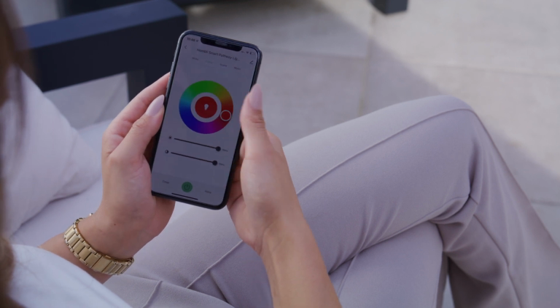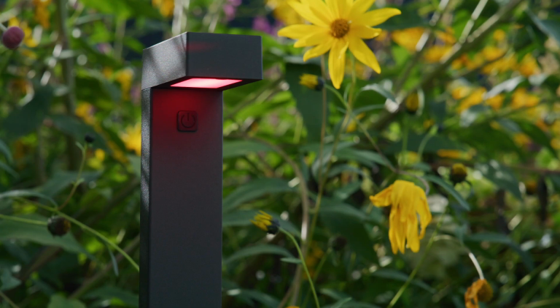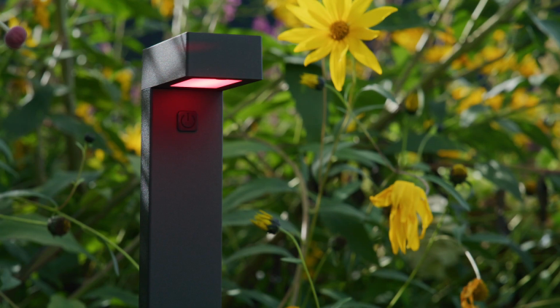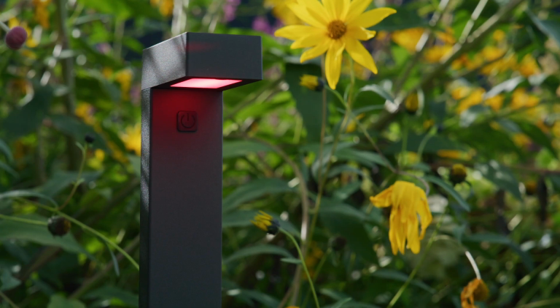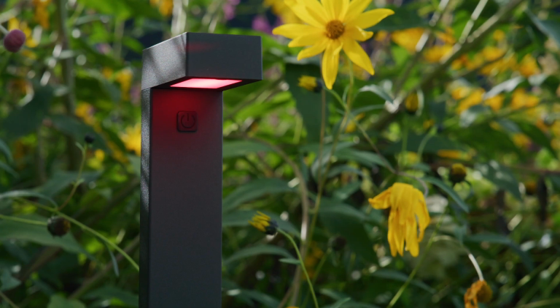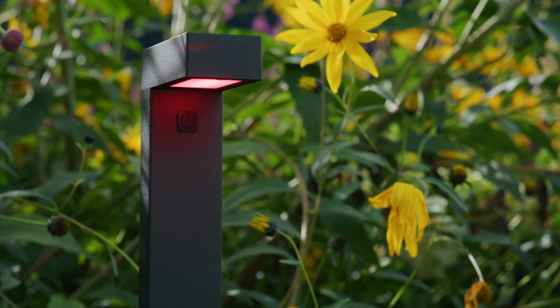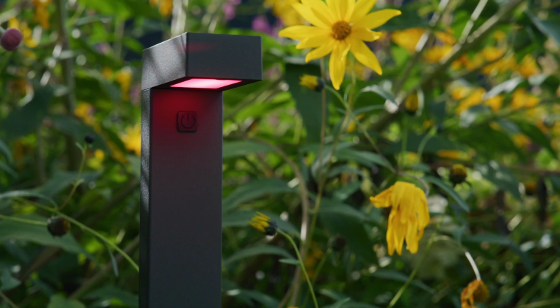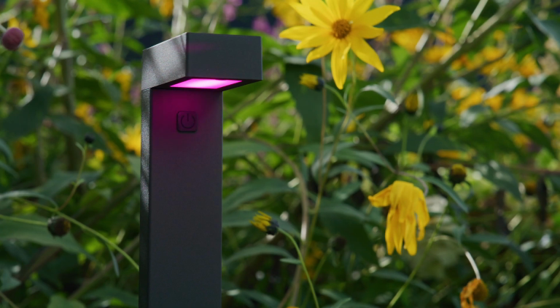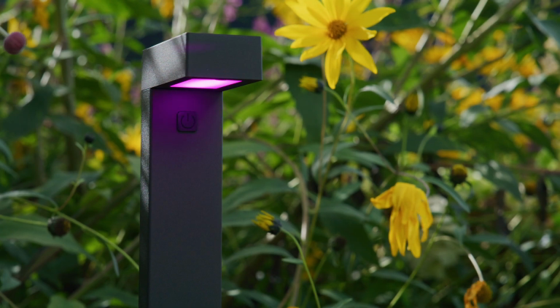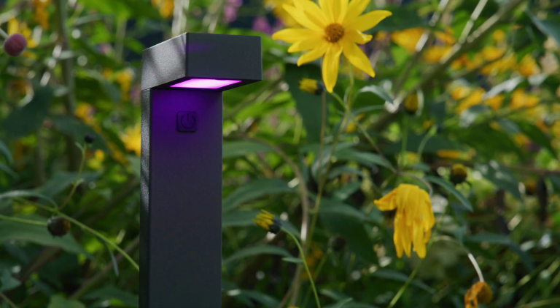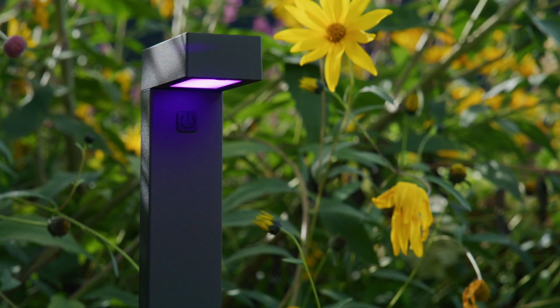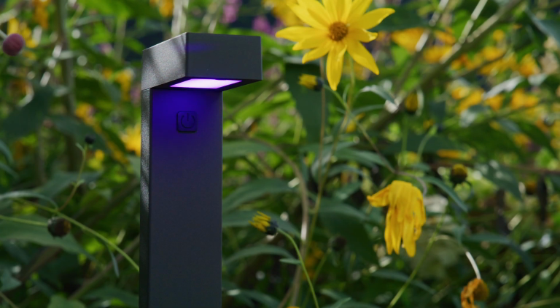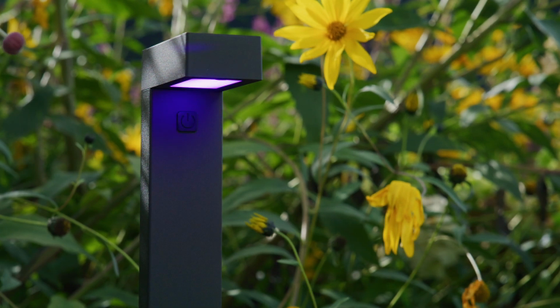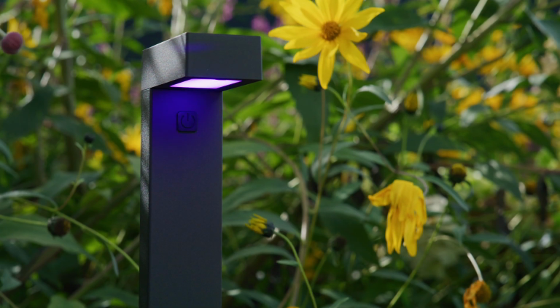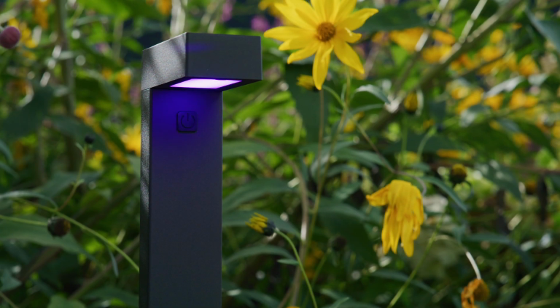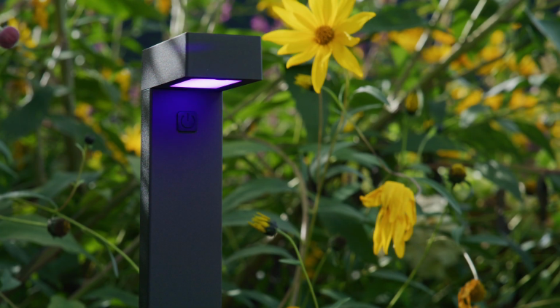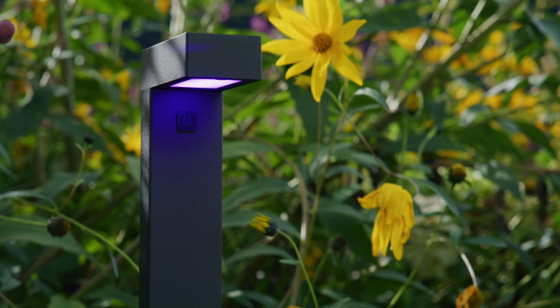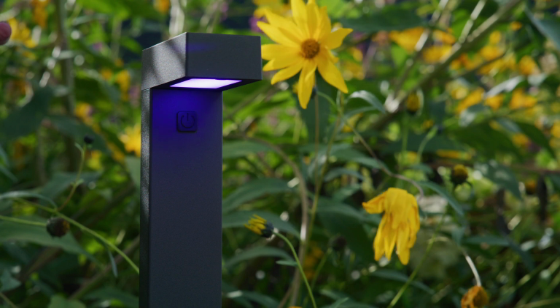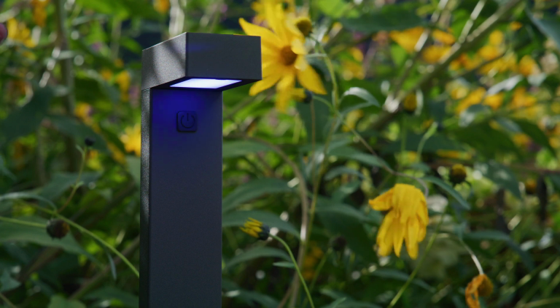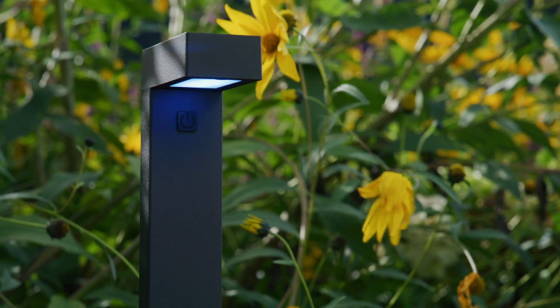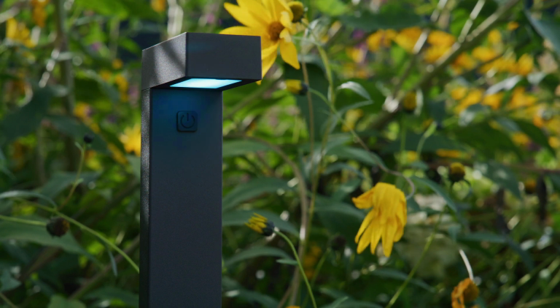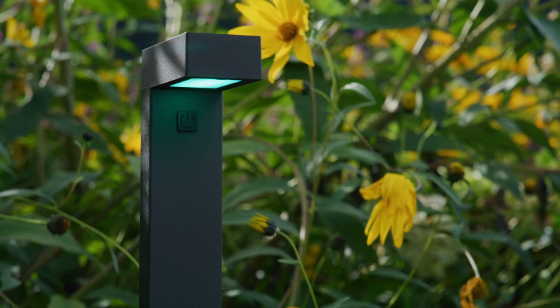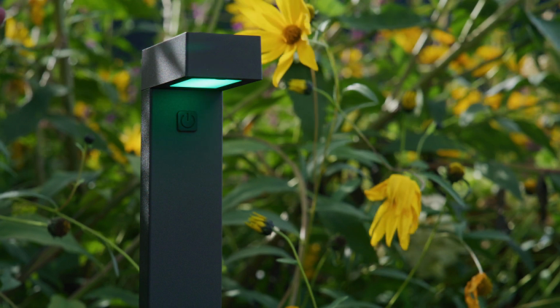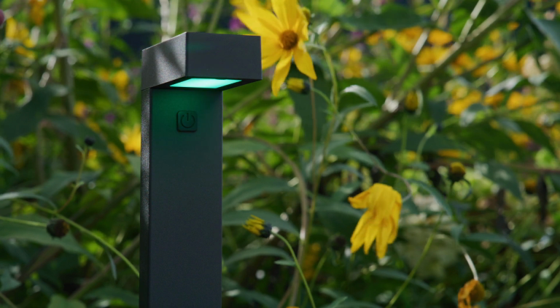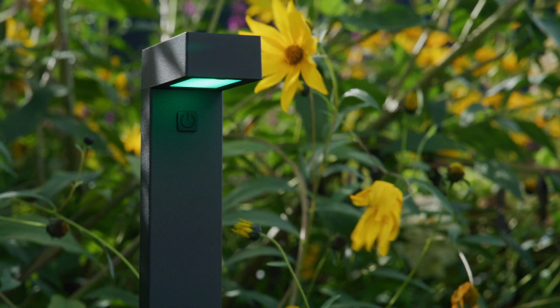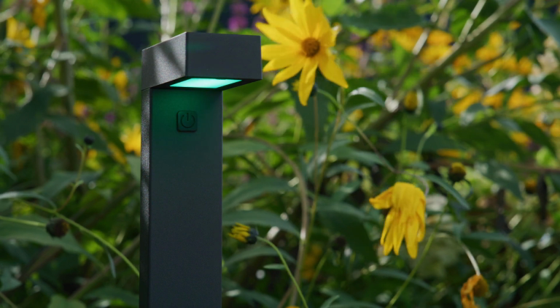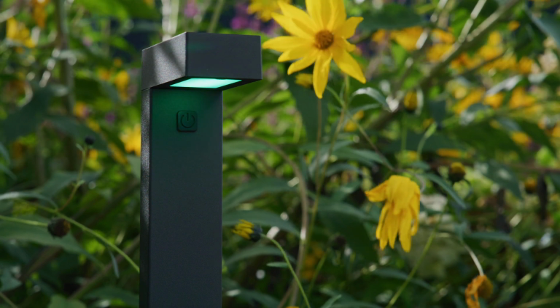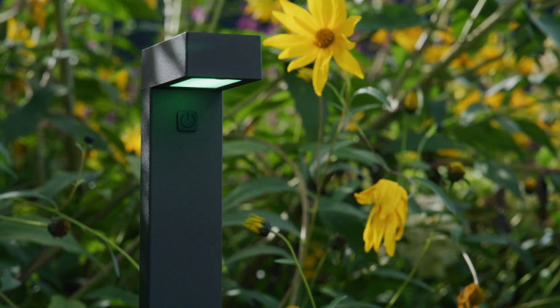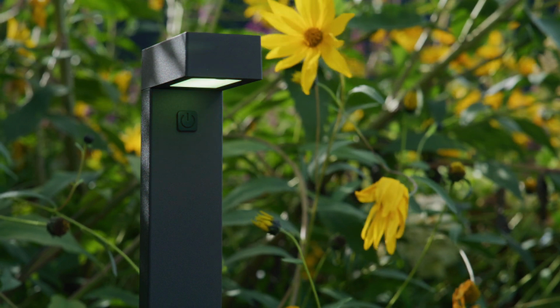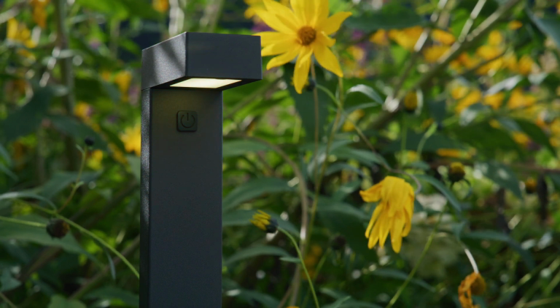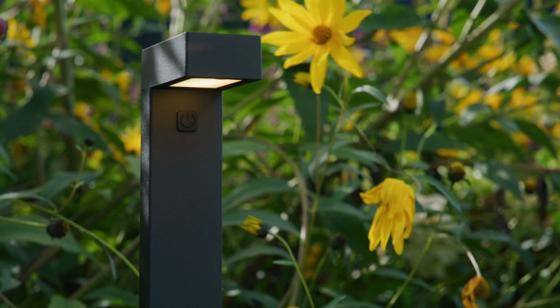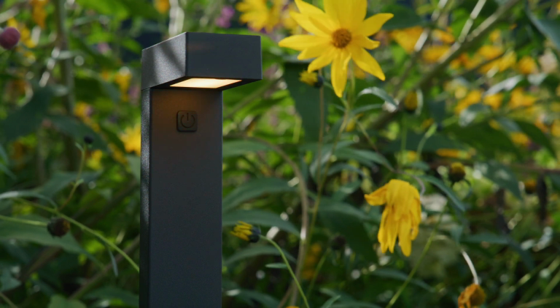You can now turn the lights on and off with the Hombly app, and change the colour of the lights.